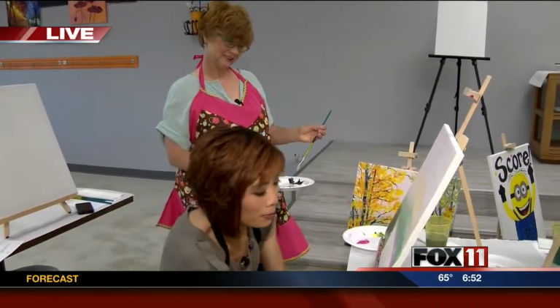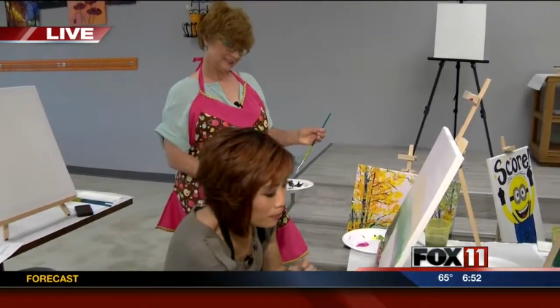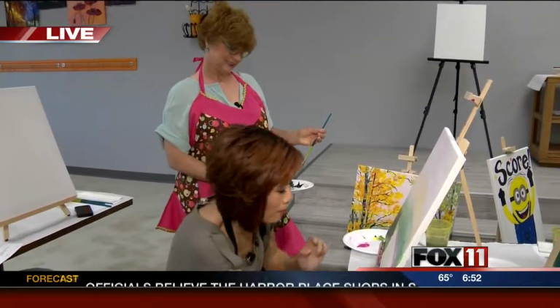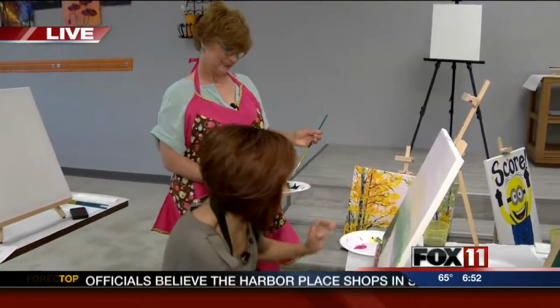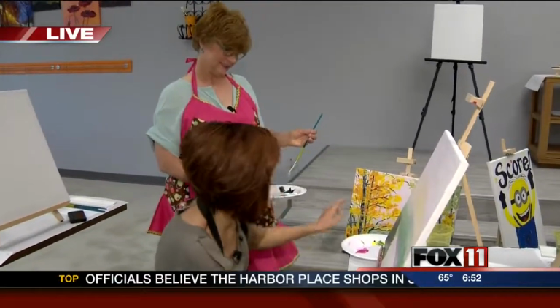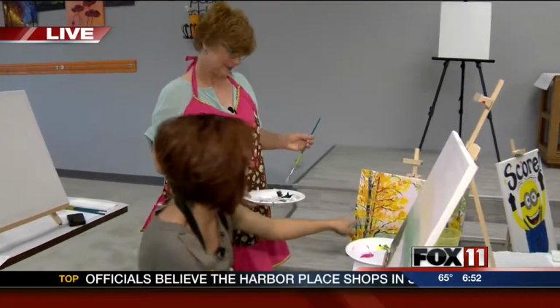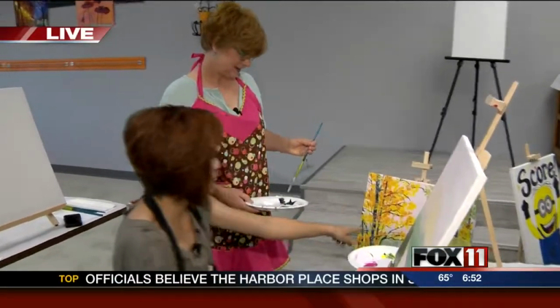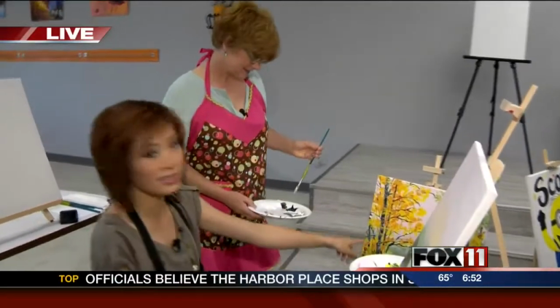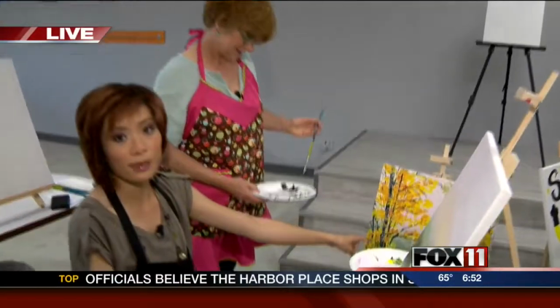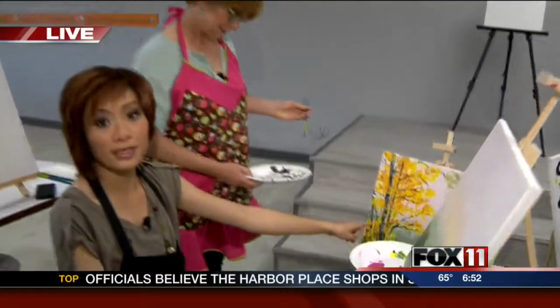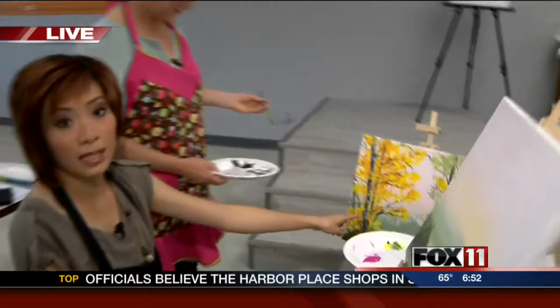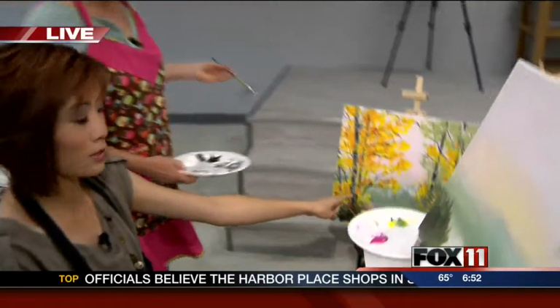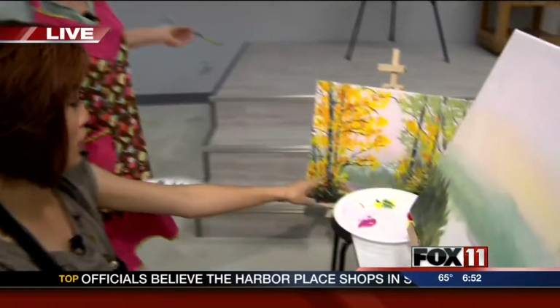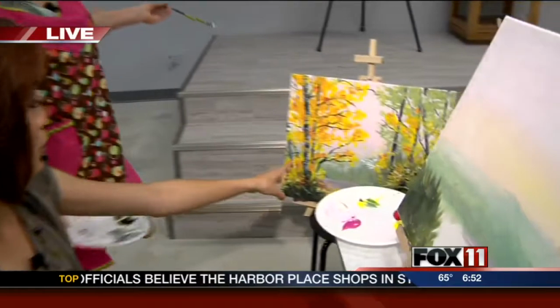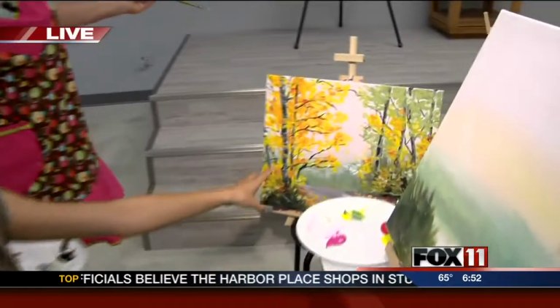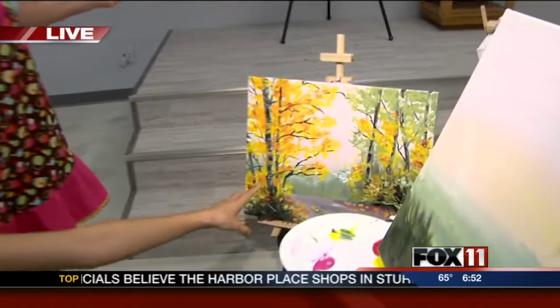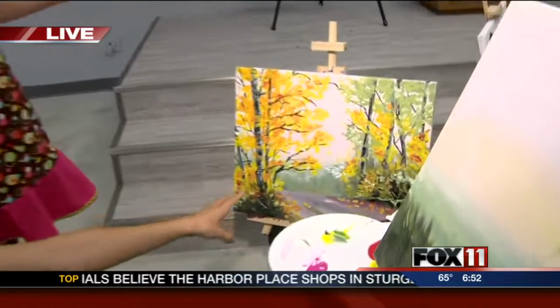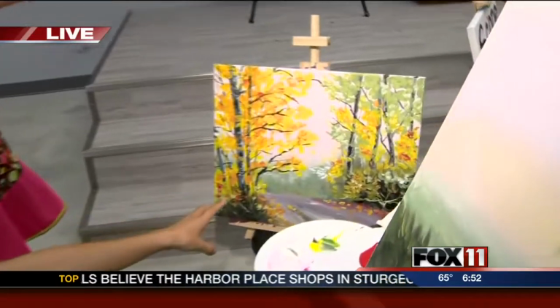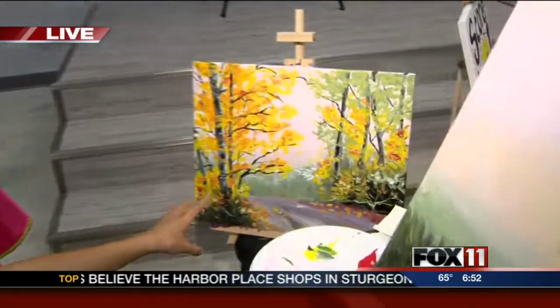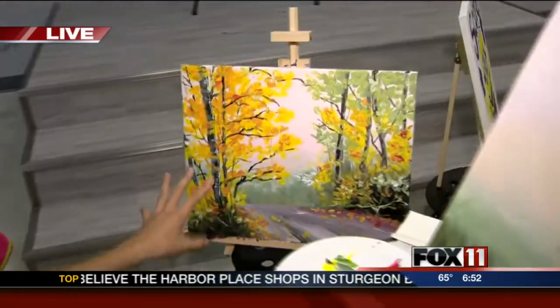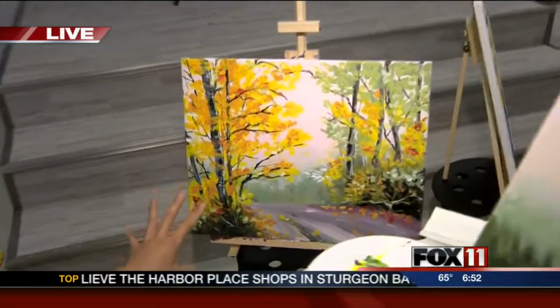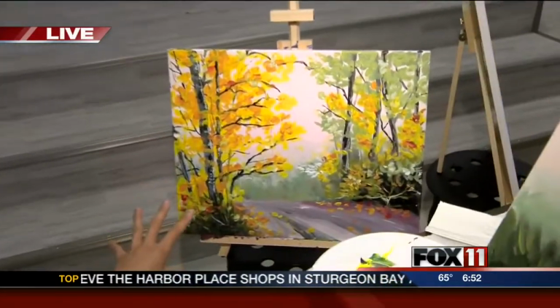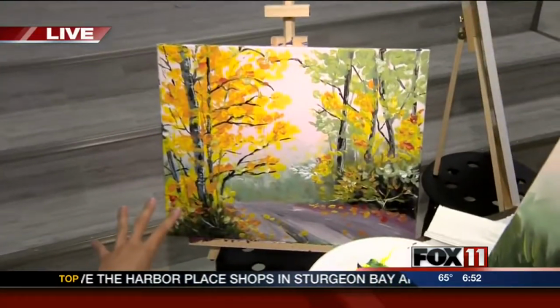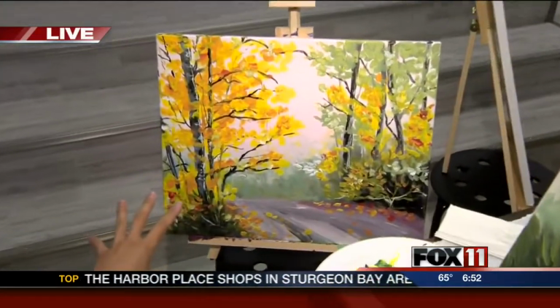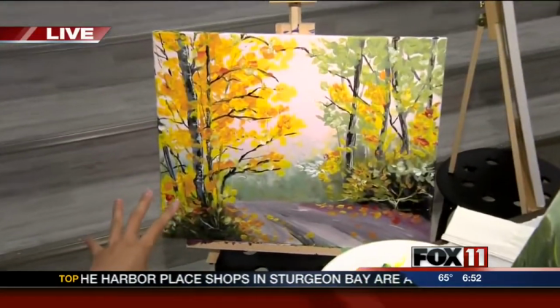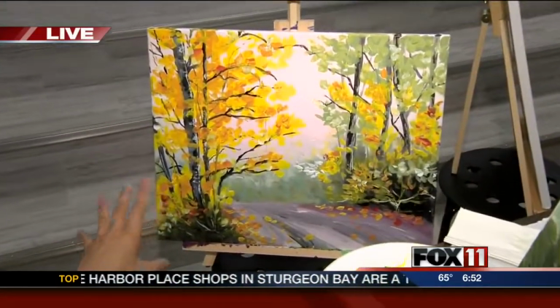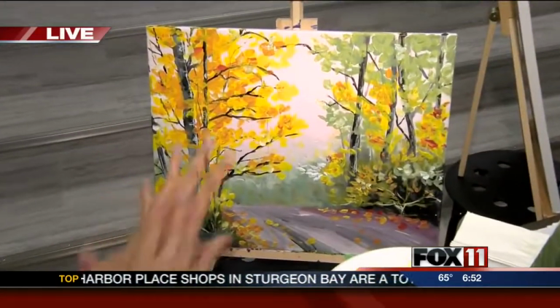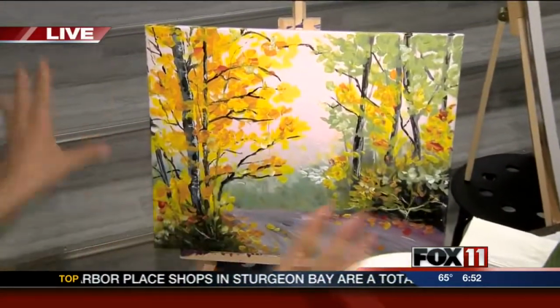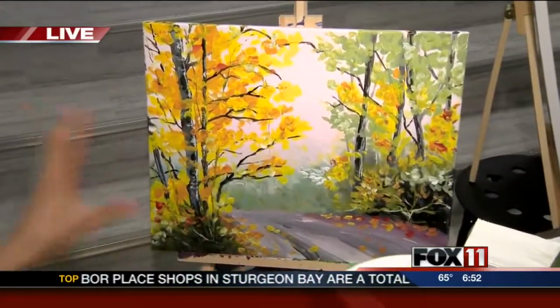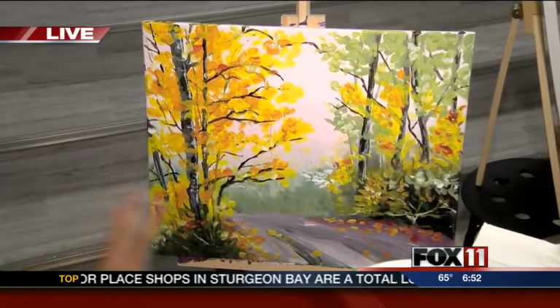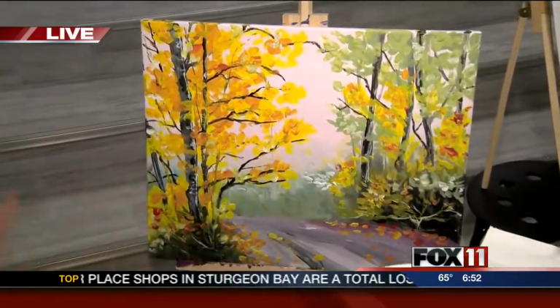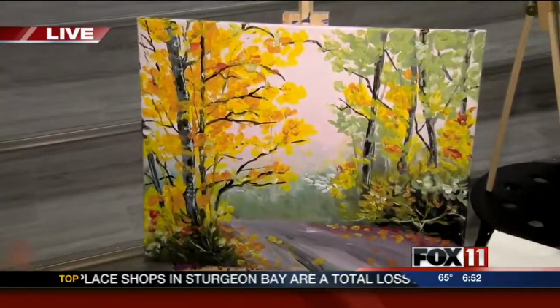This is the painting that I picked to draw. When you look at it, it's kind of intimidating. But where do you even start?